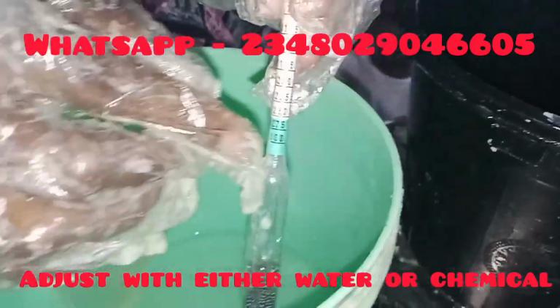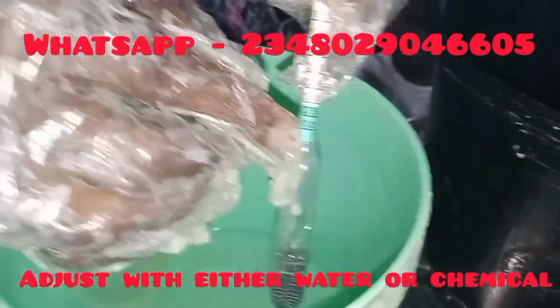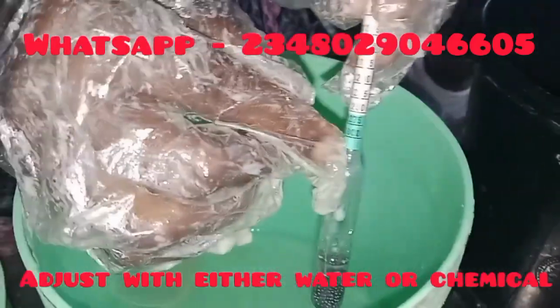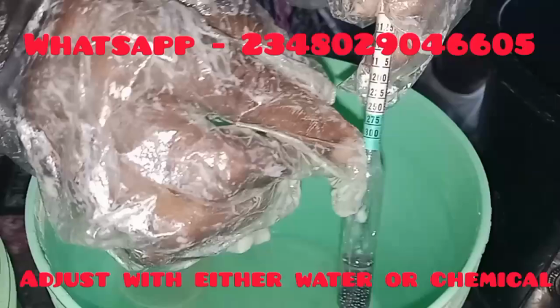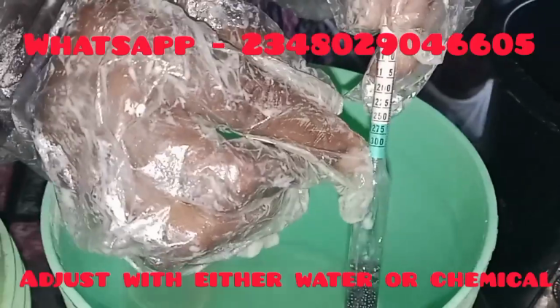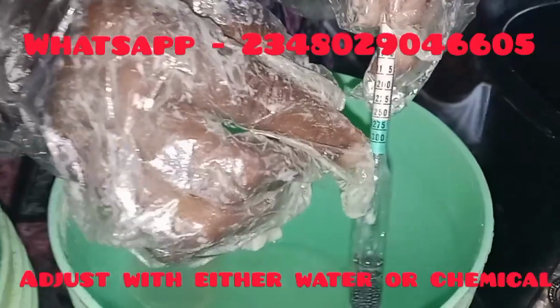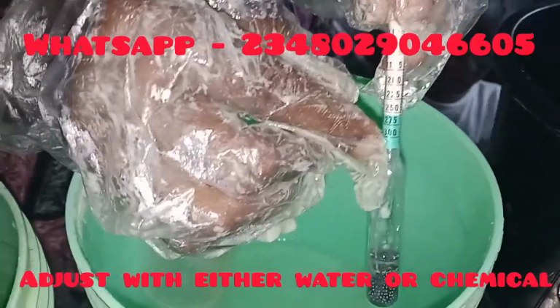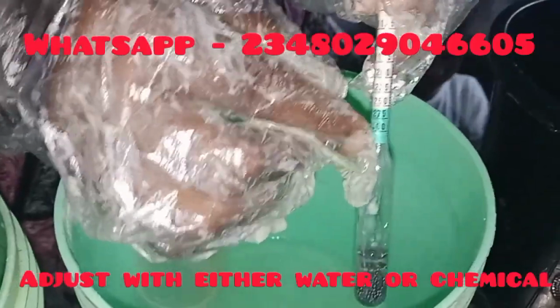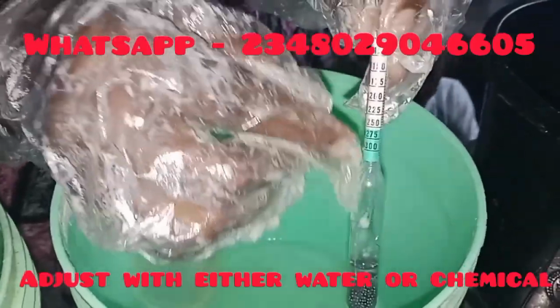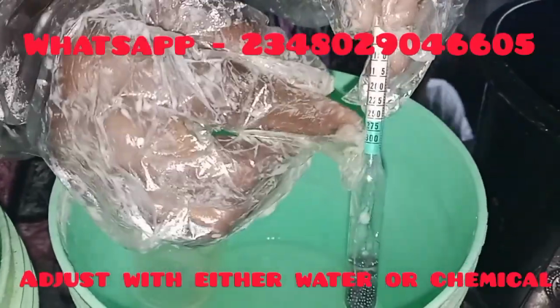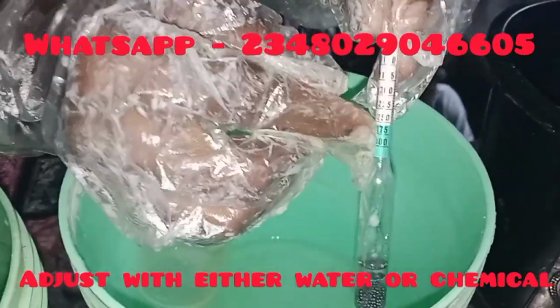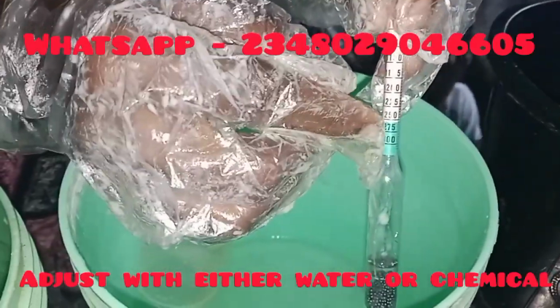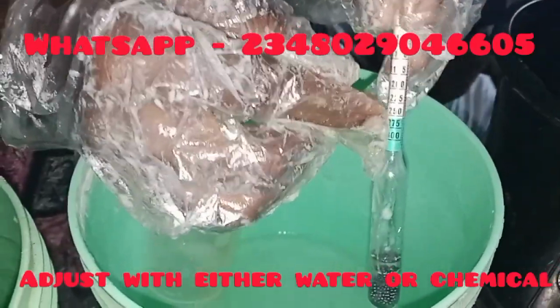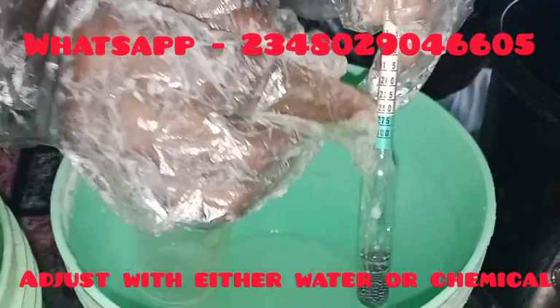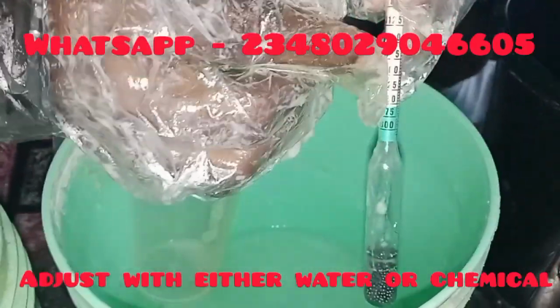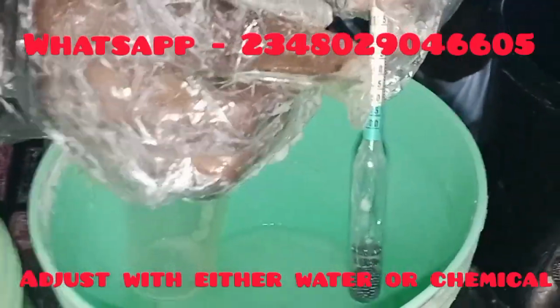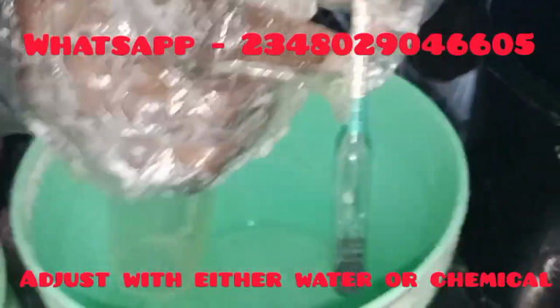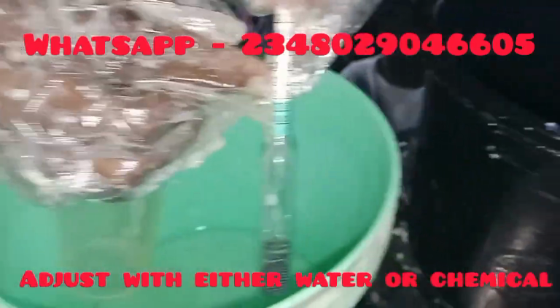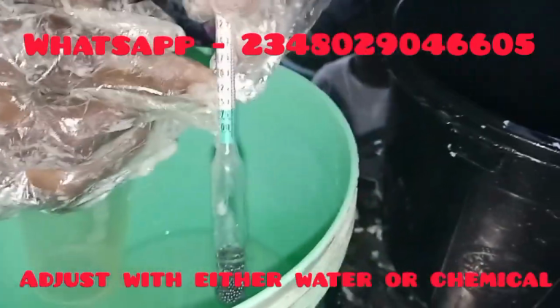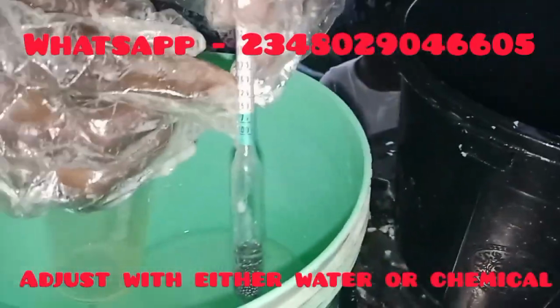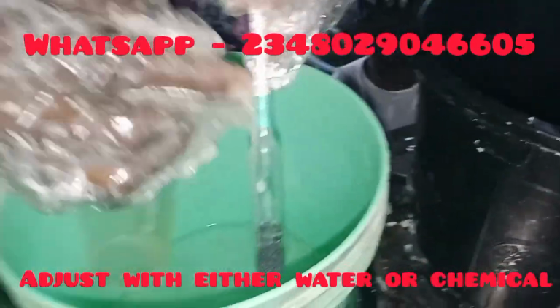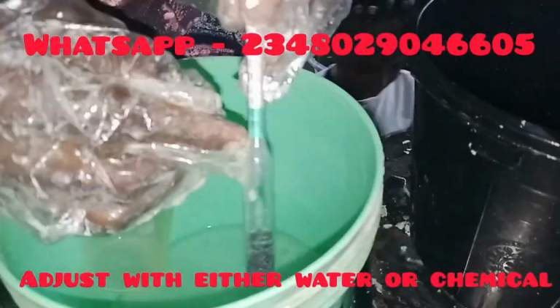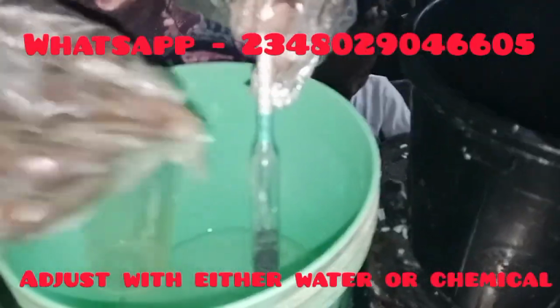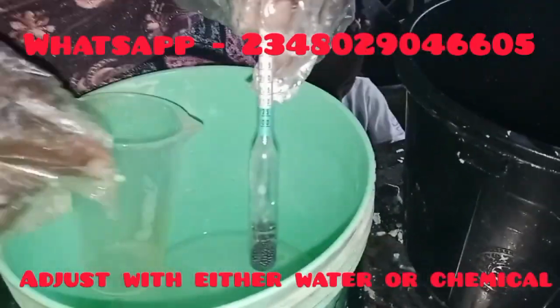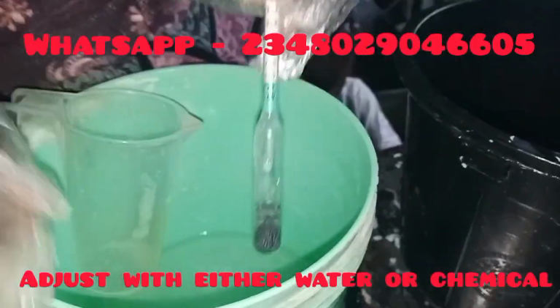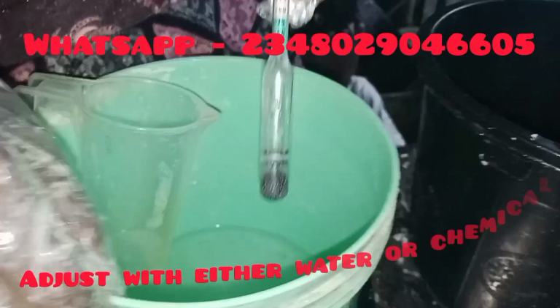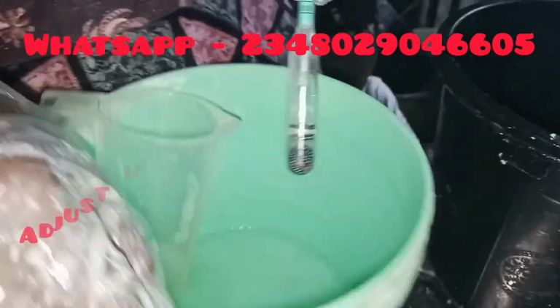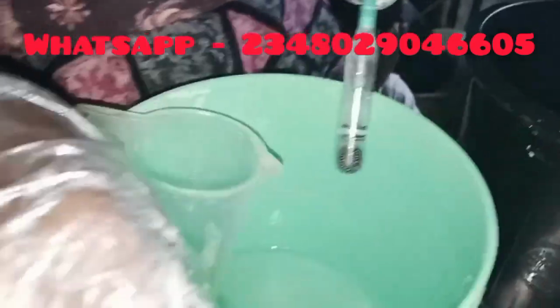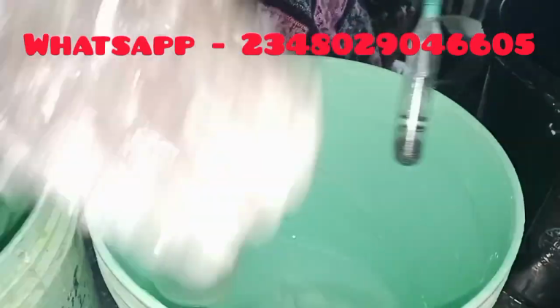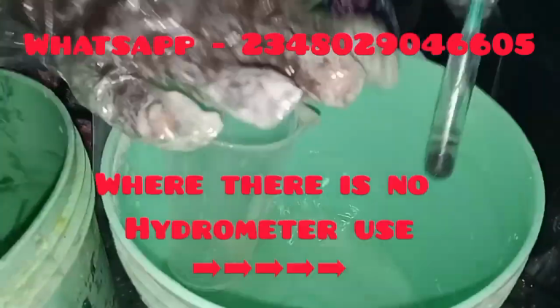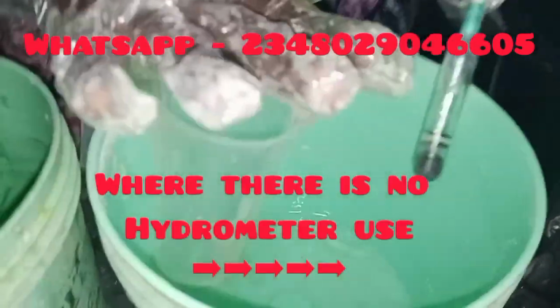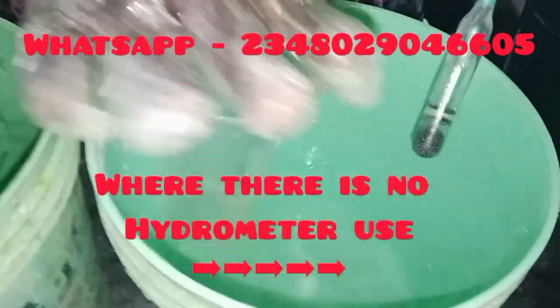If the reading is below, you add water to bring it up. If it is above, you add more chemical to bring it up. So now we are going to be measuring our caustic soda solution.